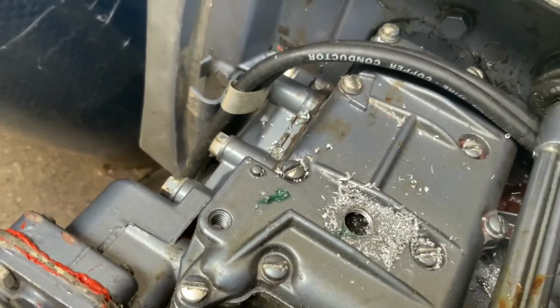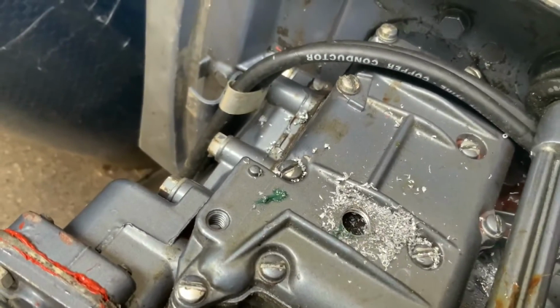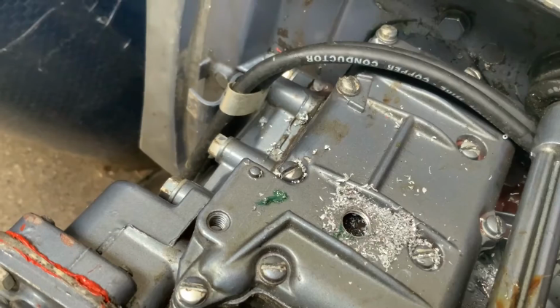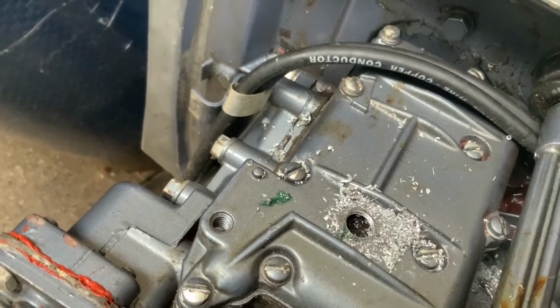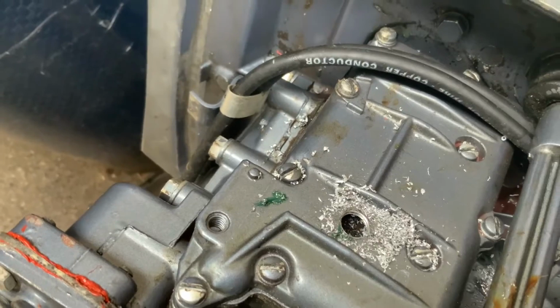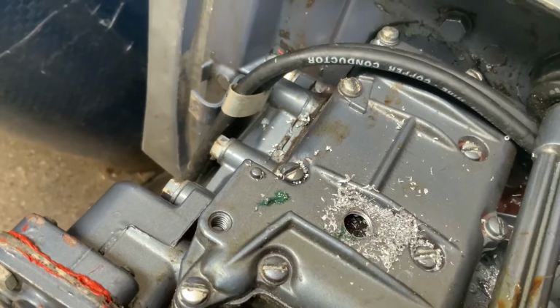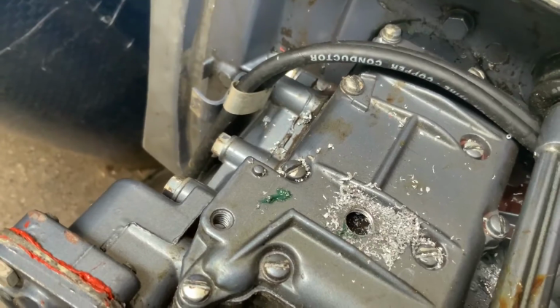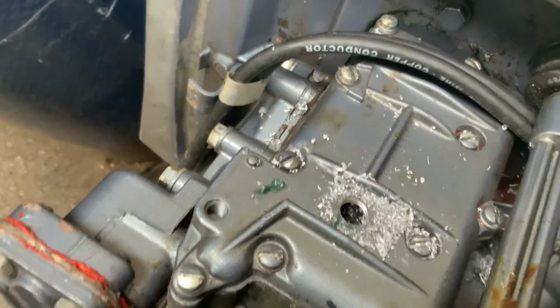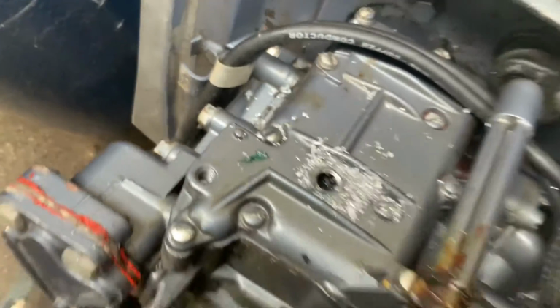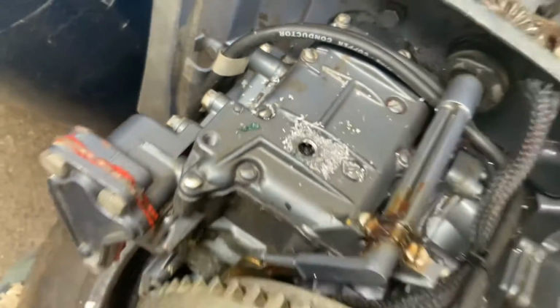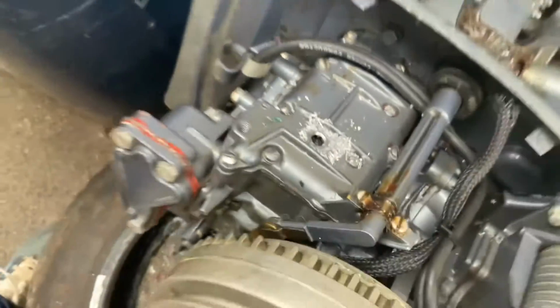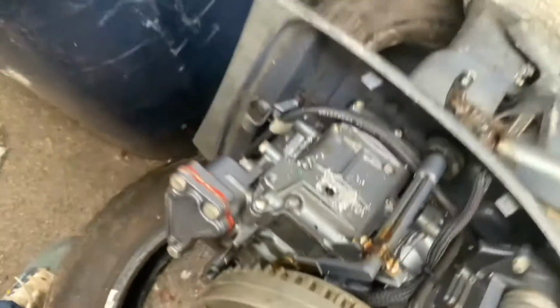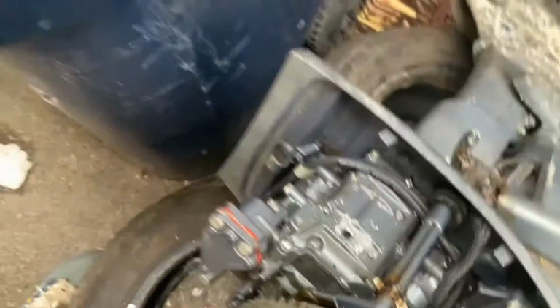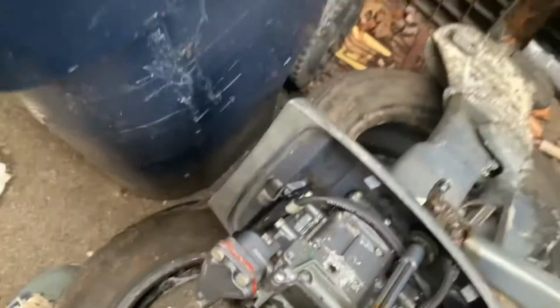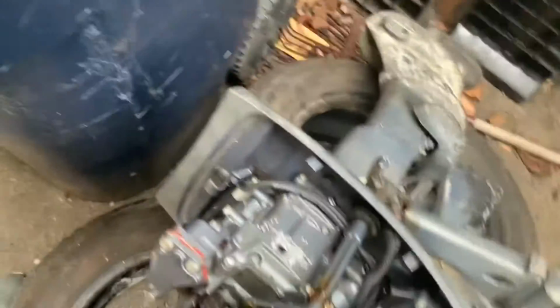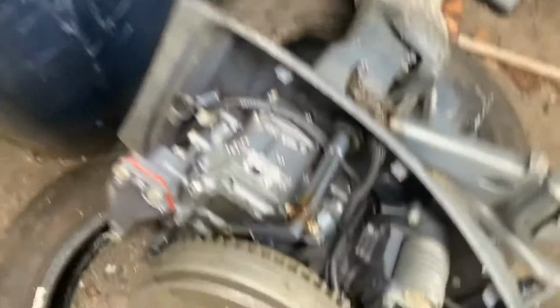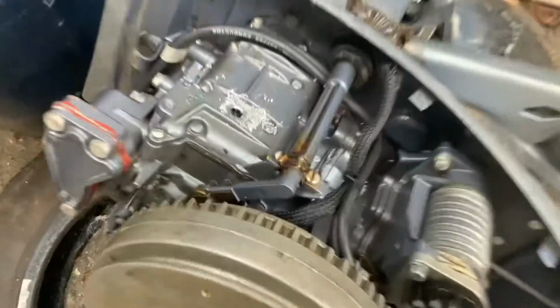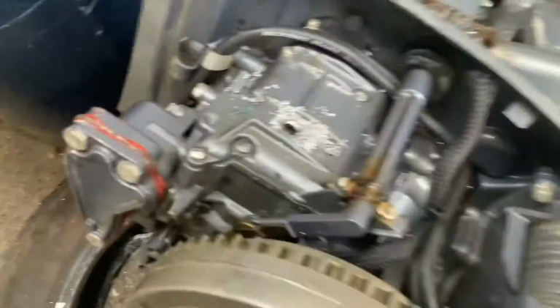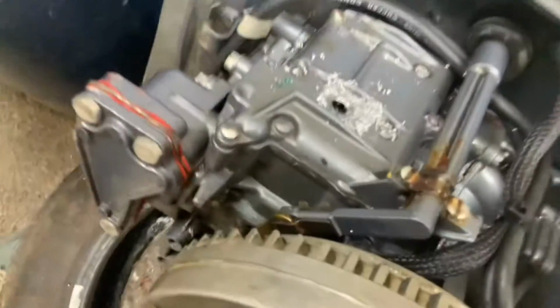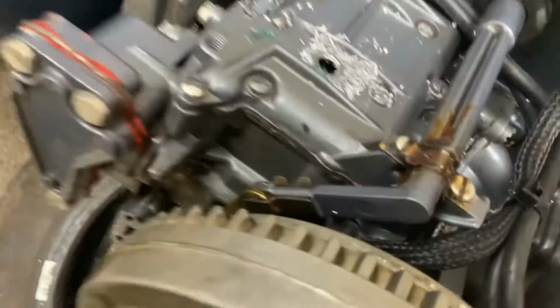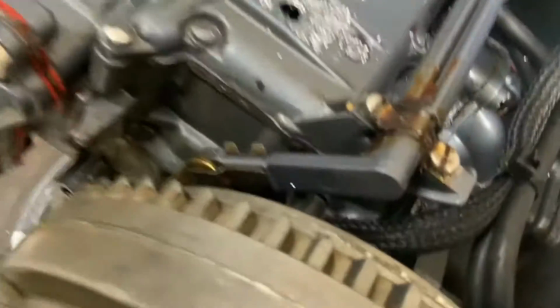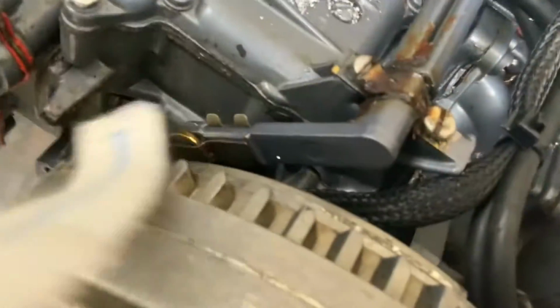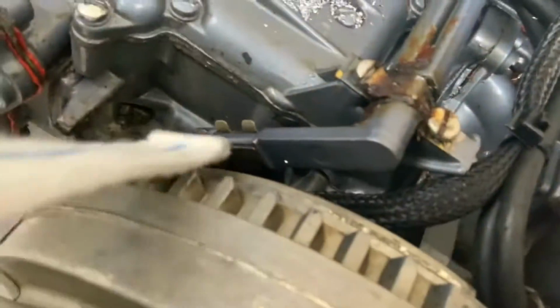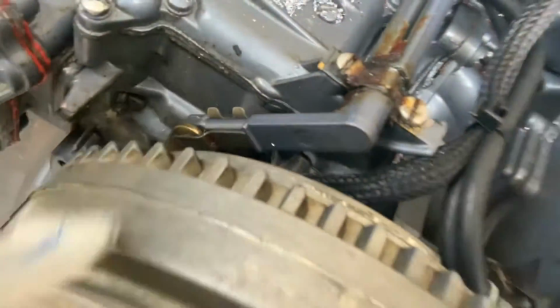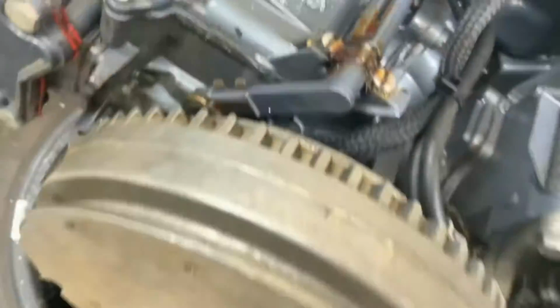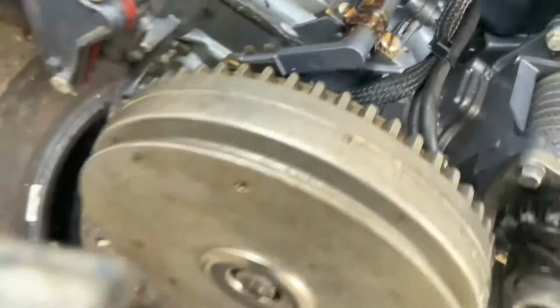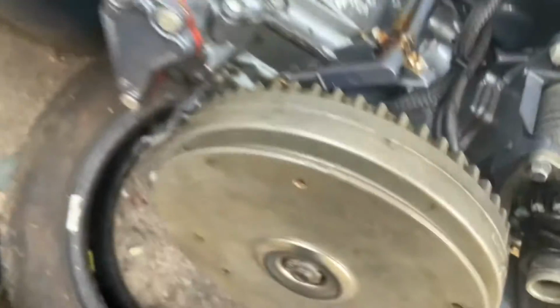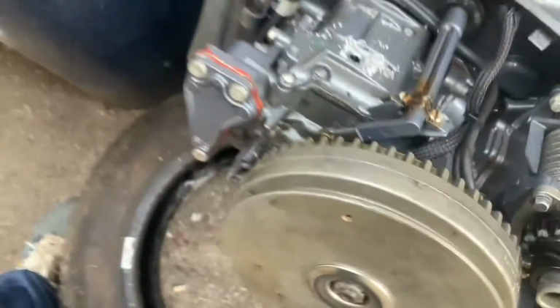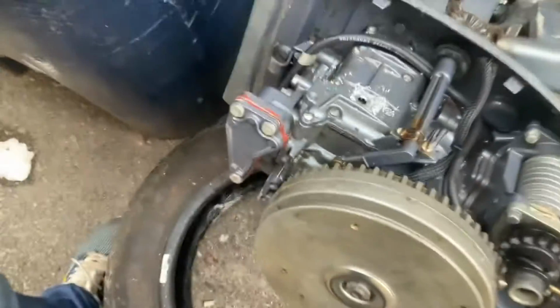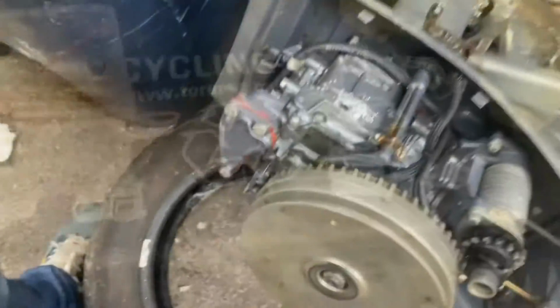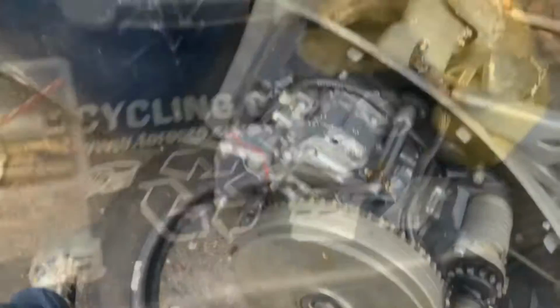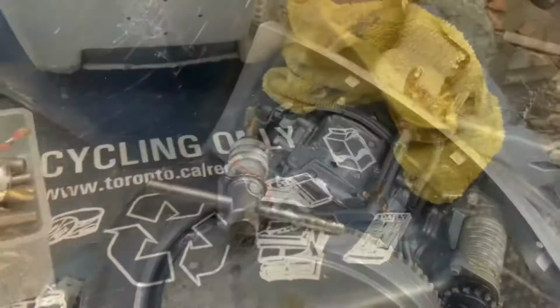Two, three threads — should be more than enough. Okay, let's wipe that up.